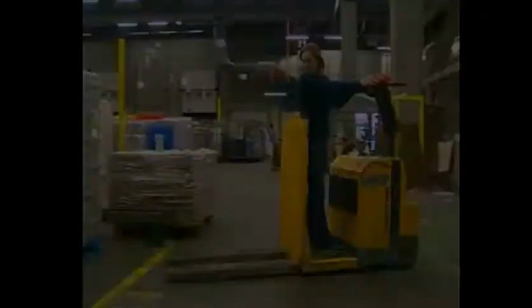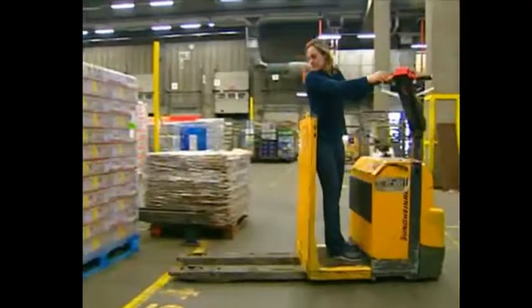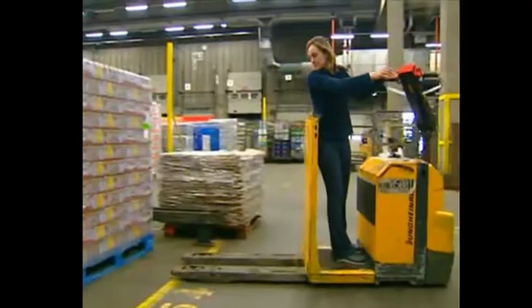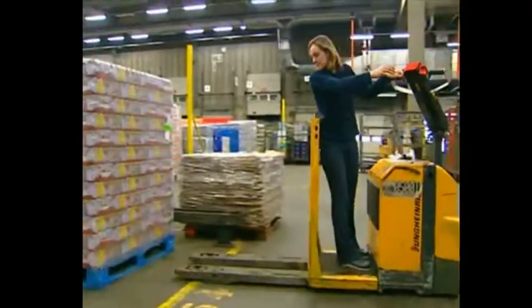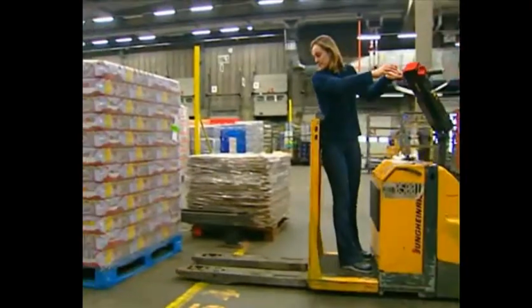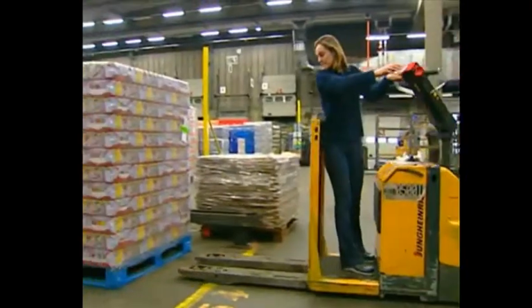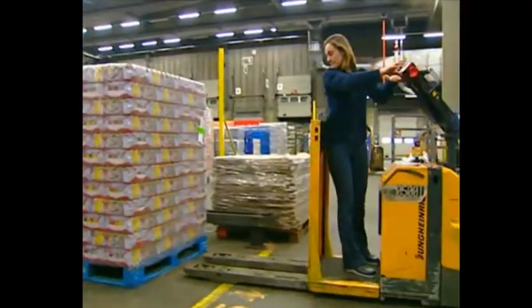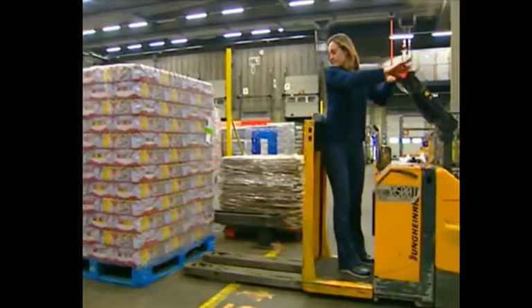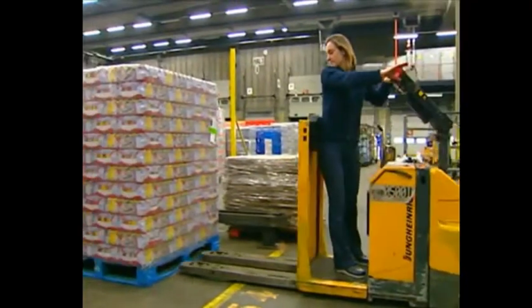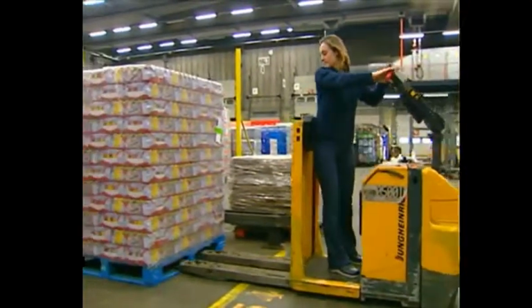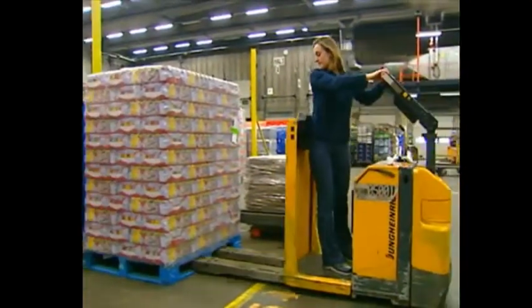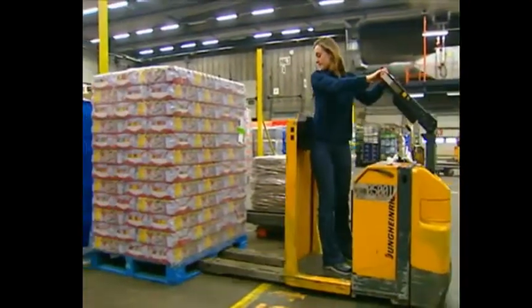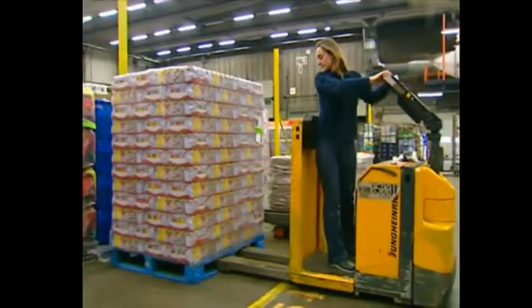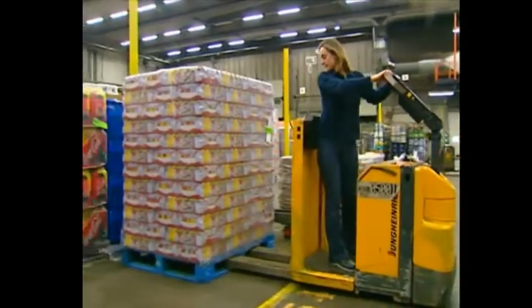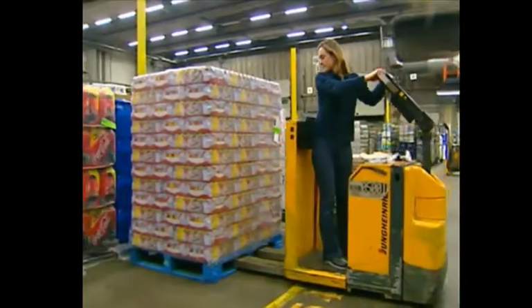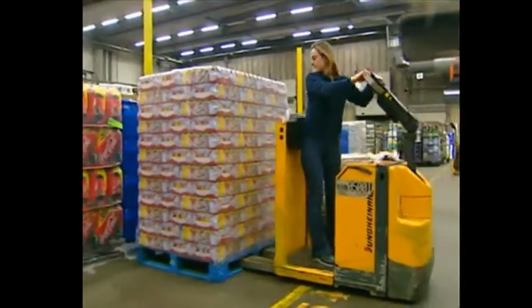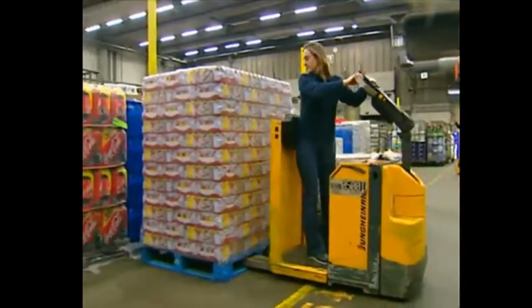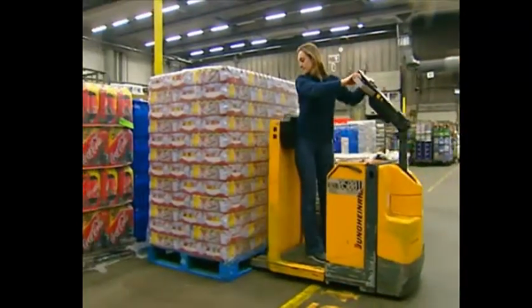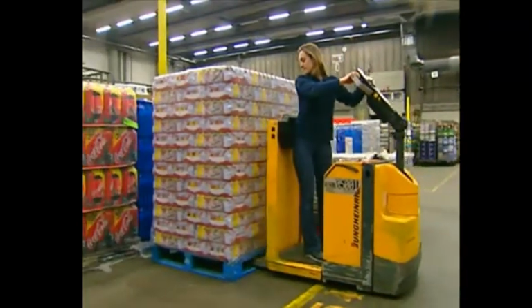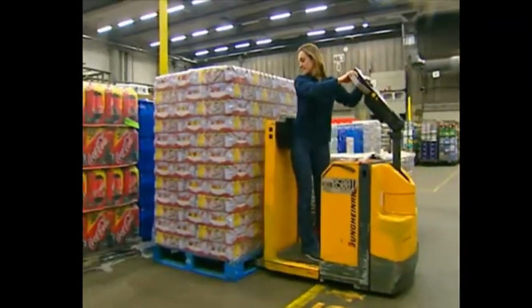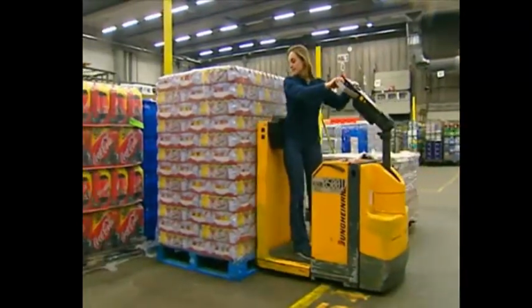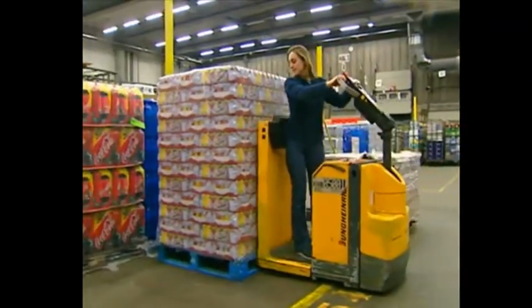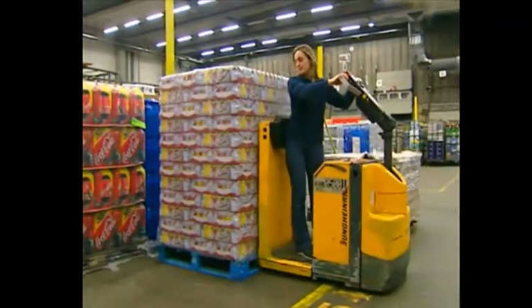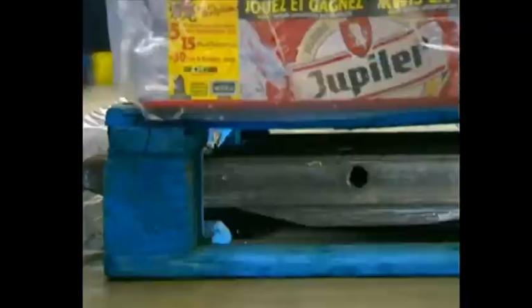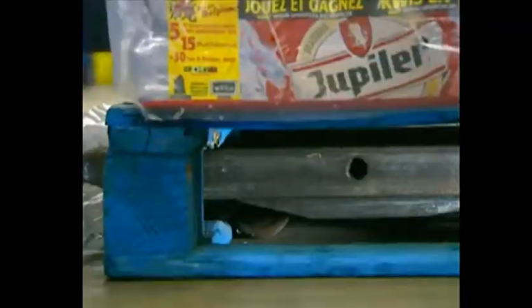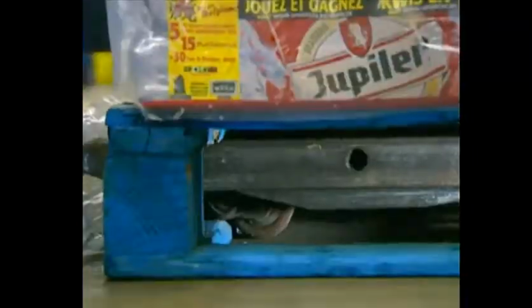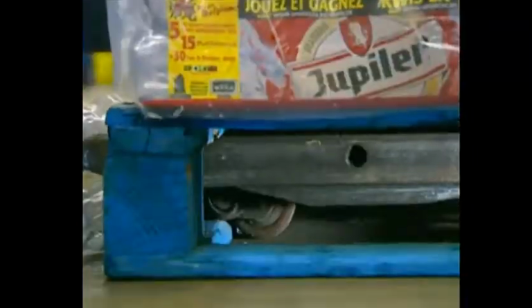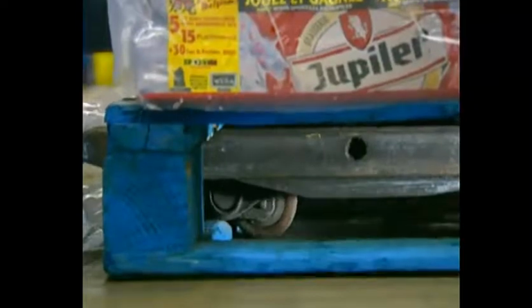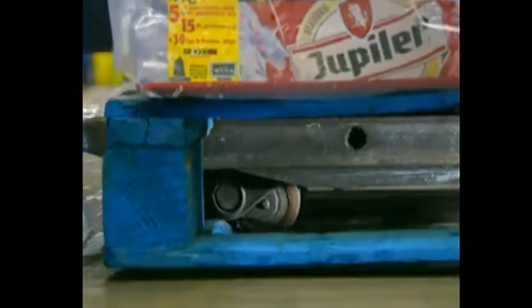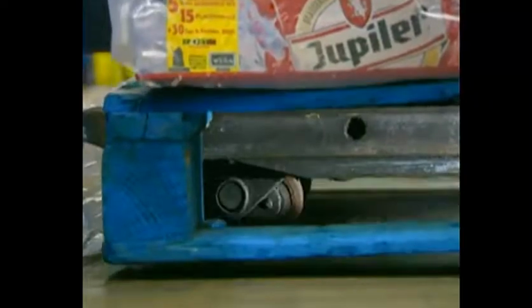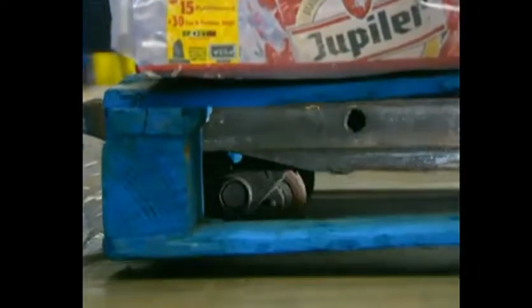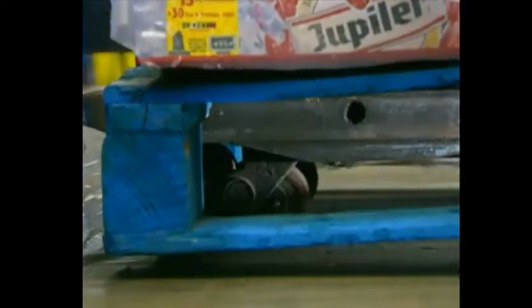Always use a method of transport that suits the pallet. Don't handle a double-deck pallet with a pallet truck.